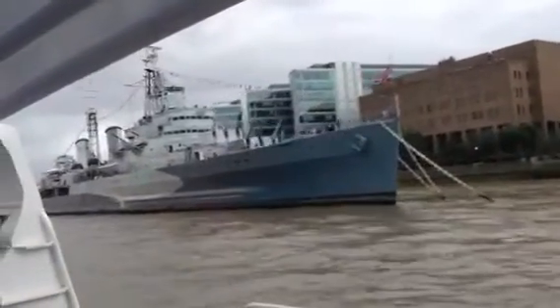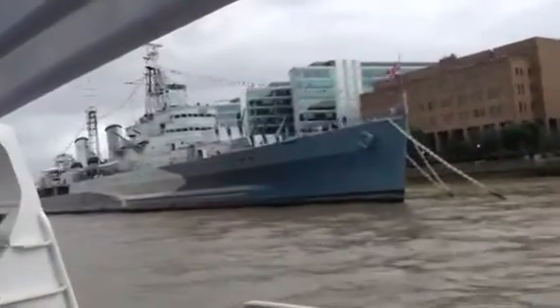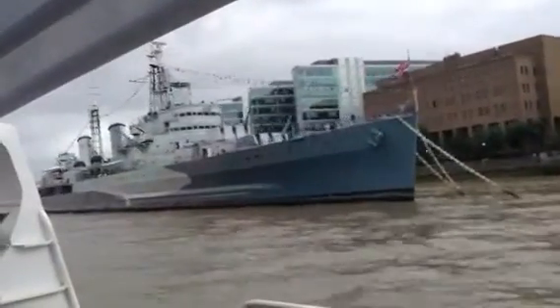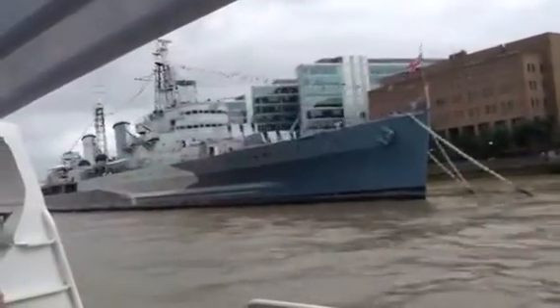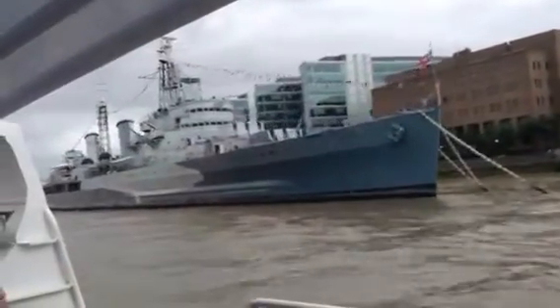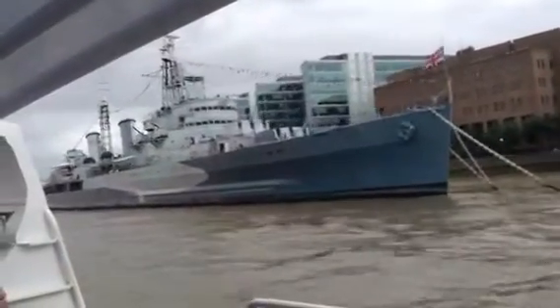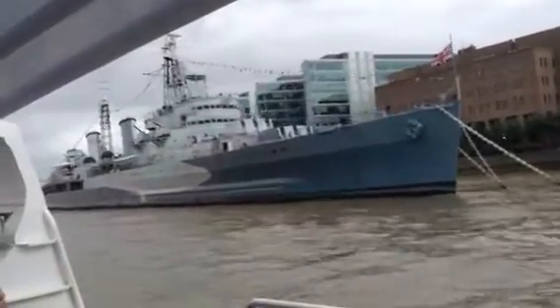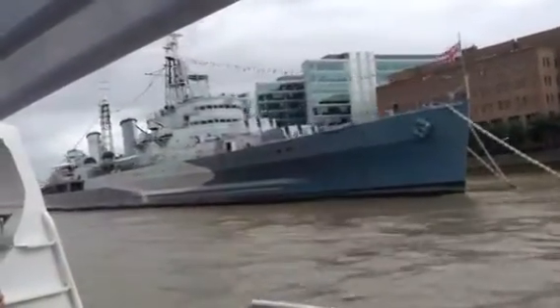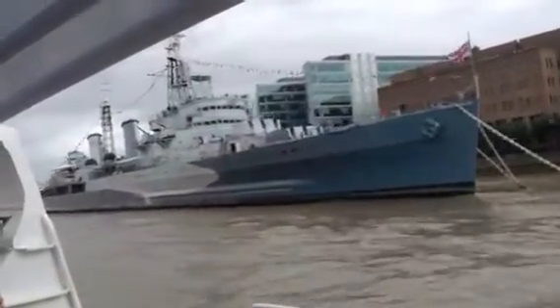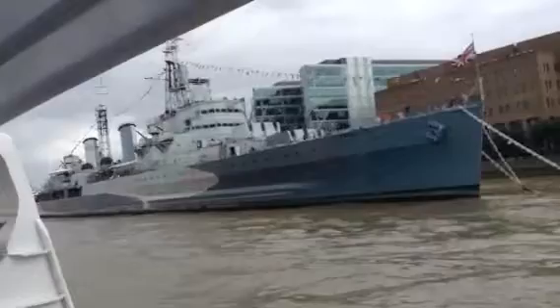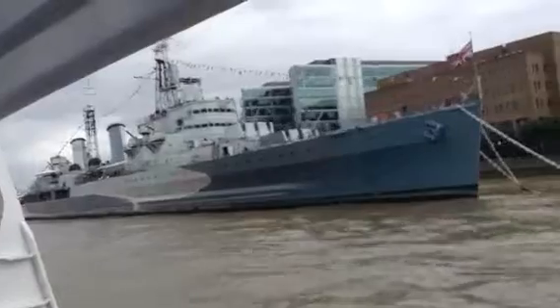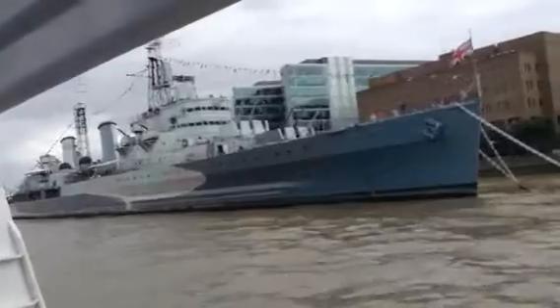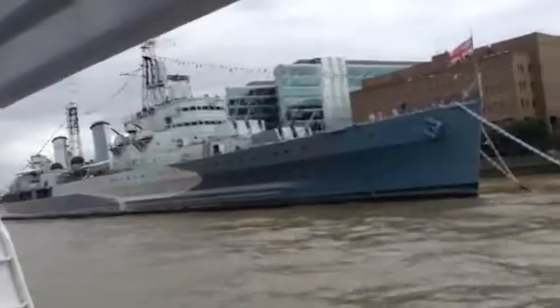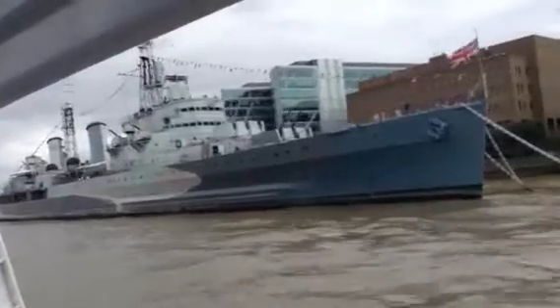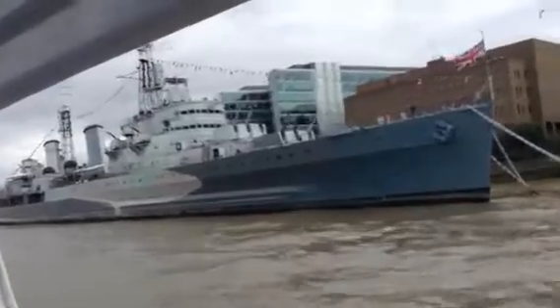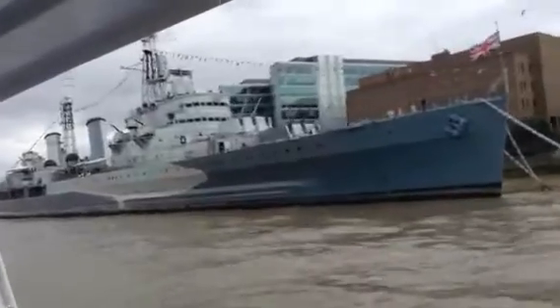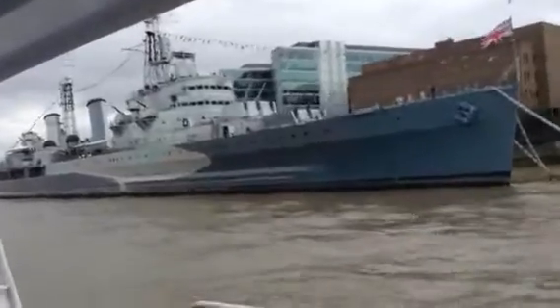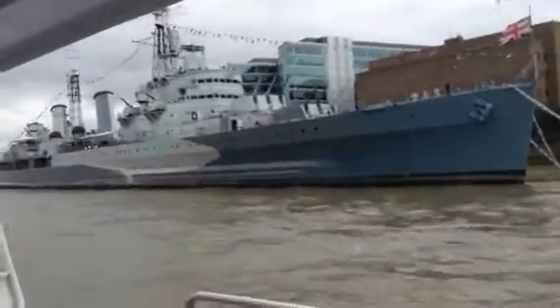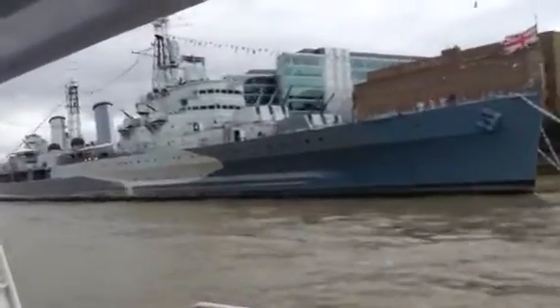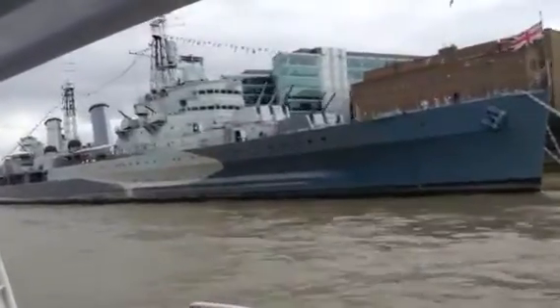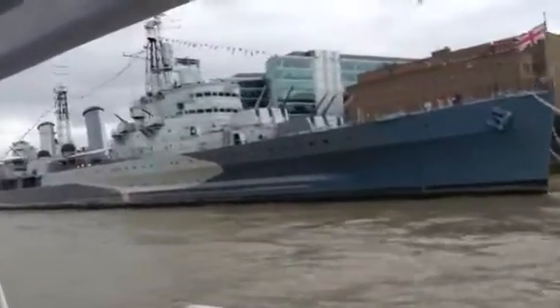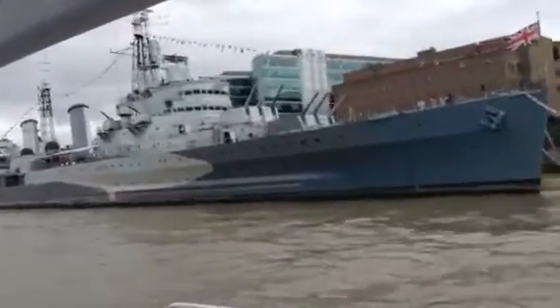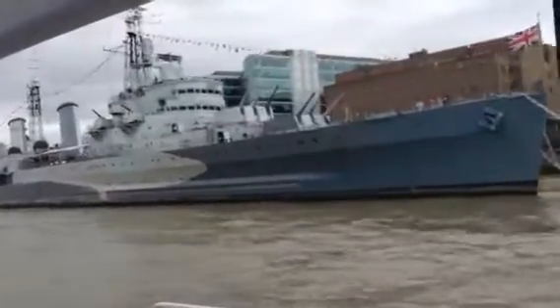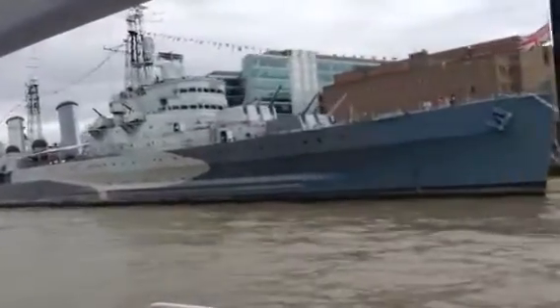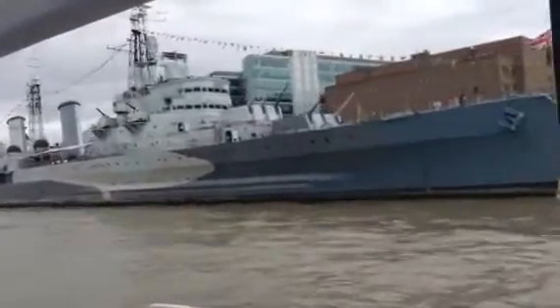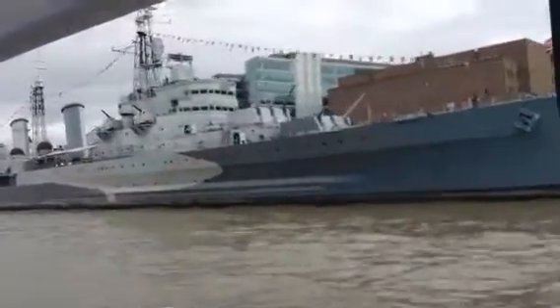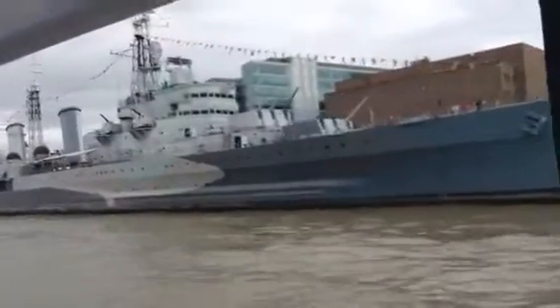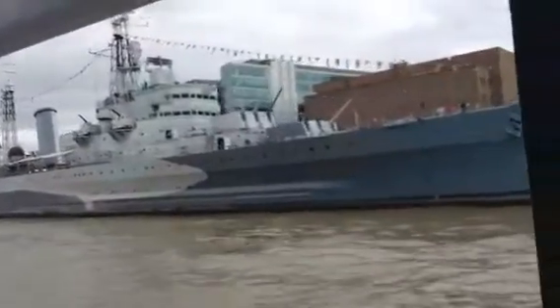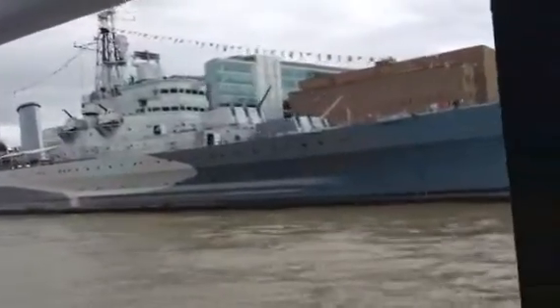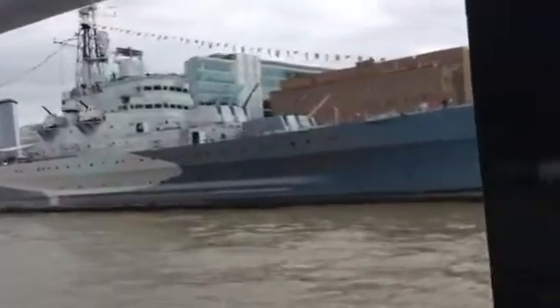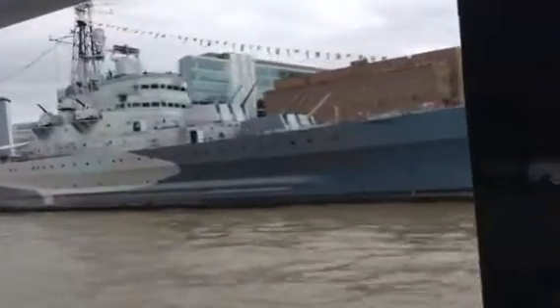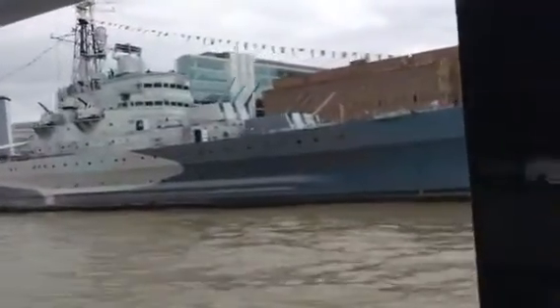The next pier is Tower Millennium. Disembark here for the Tower of London.